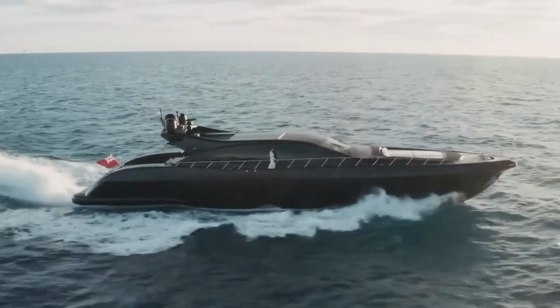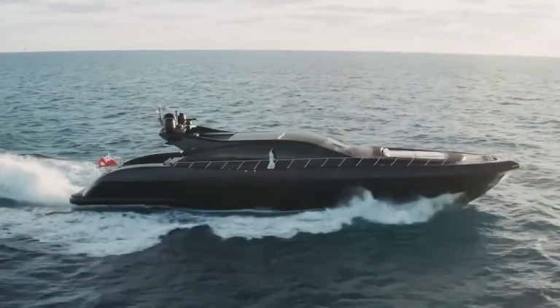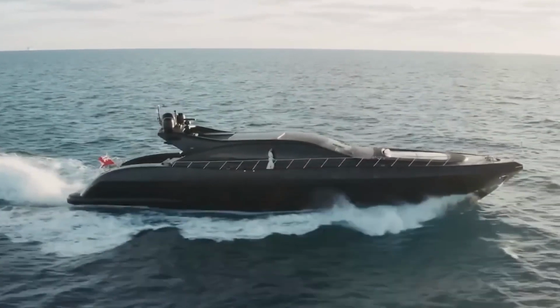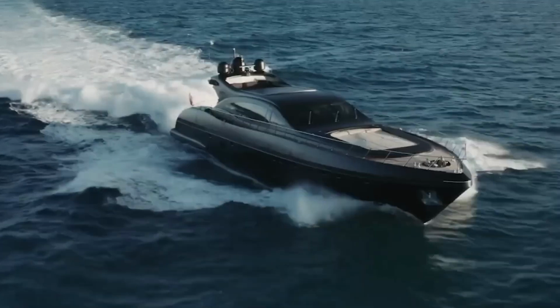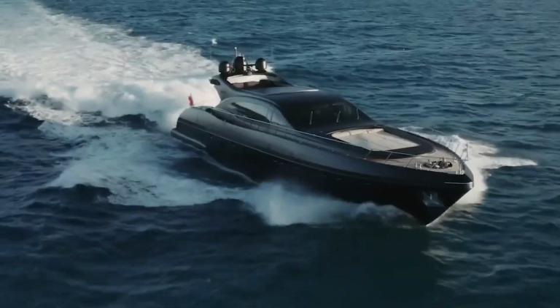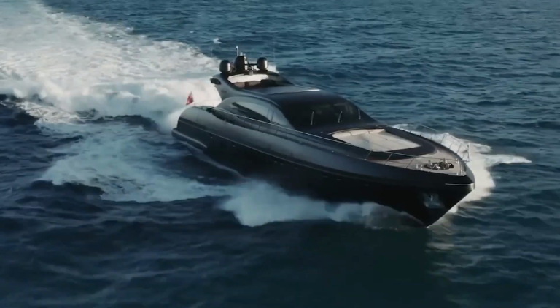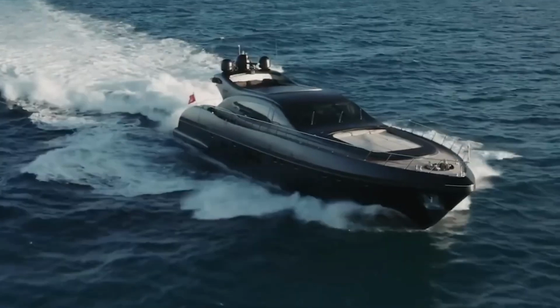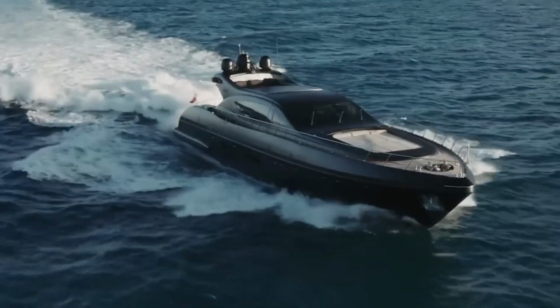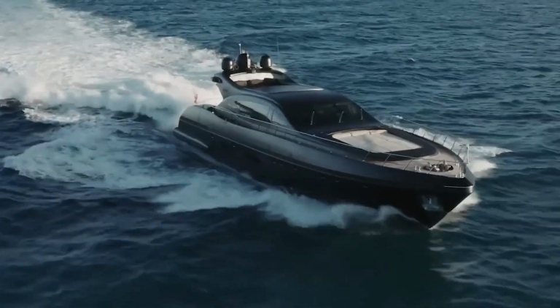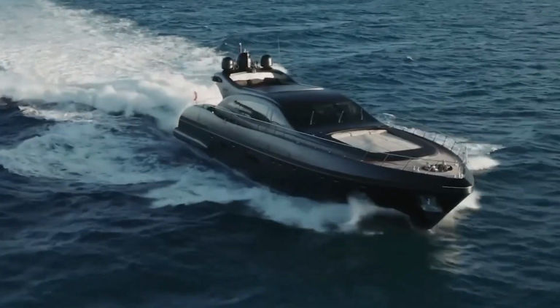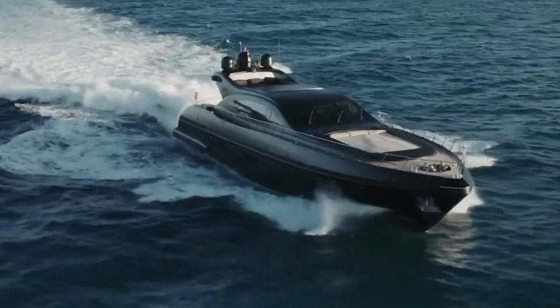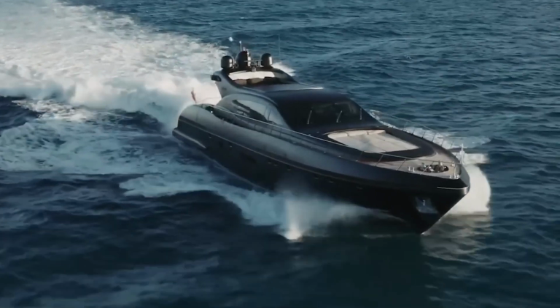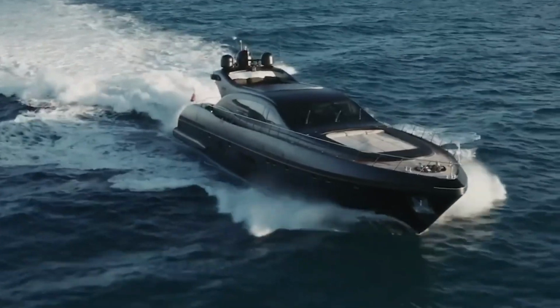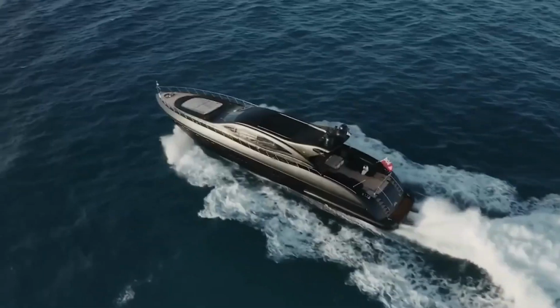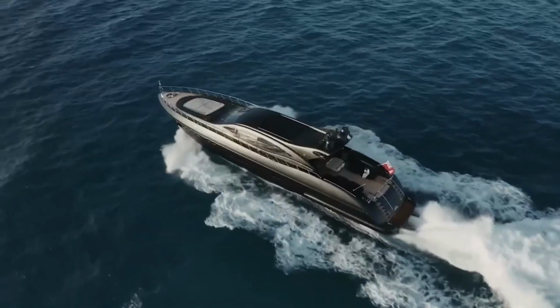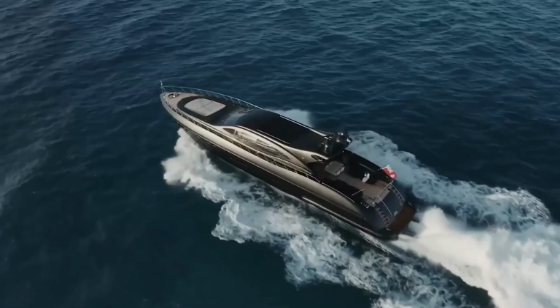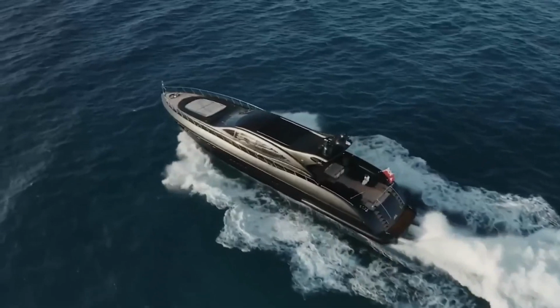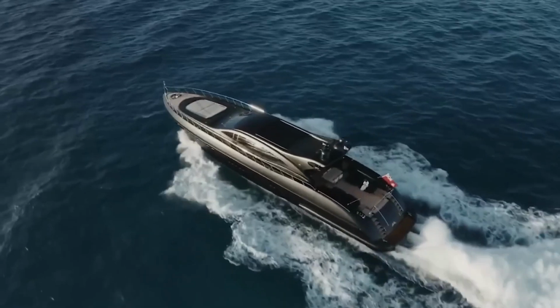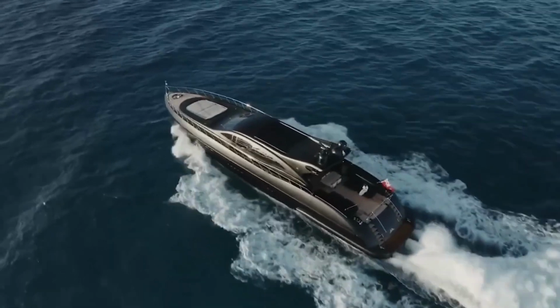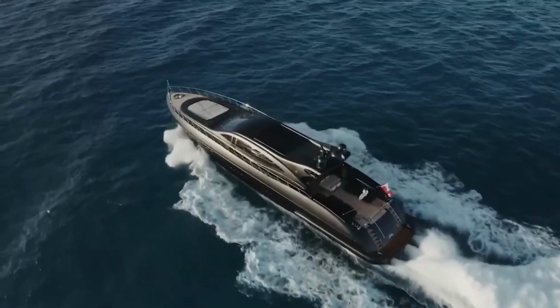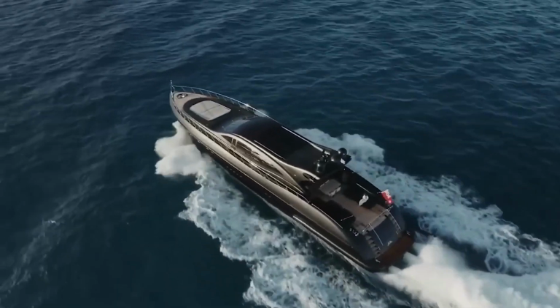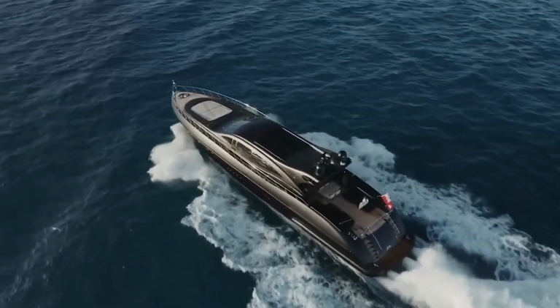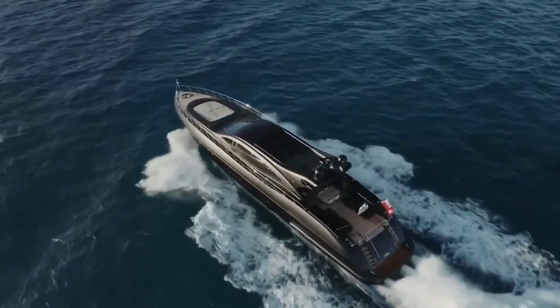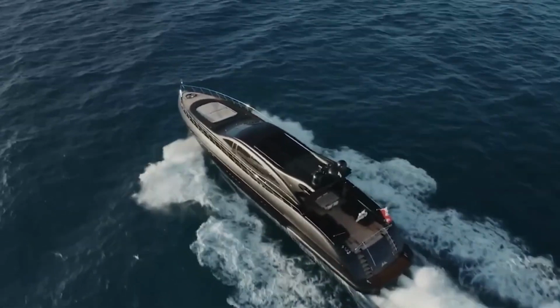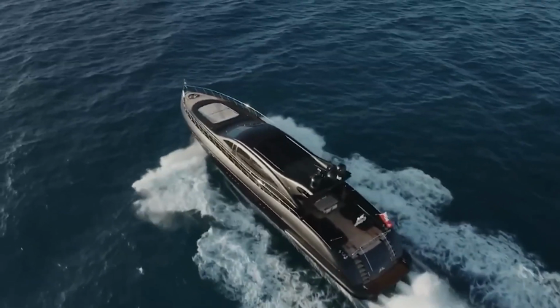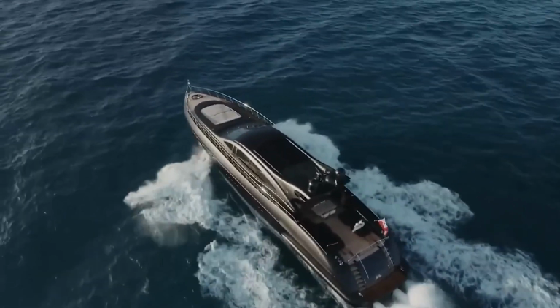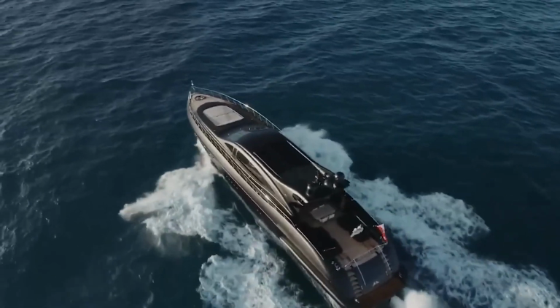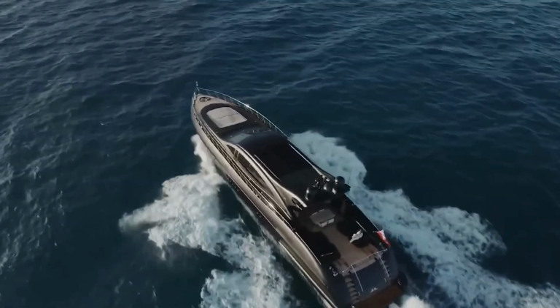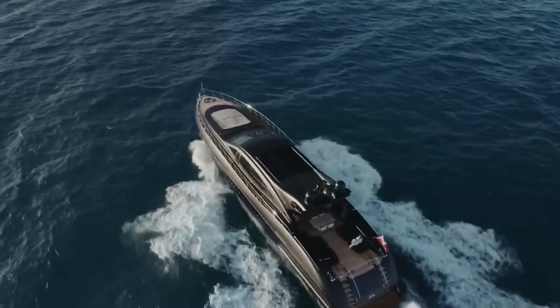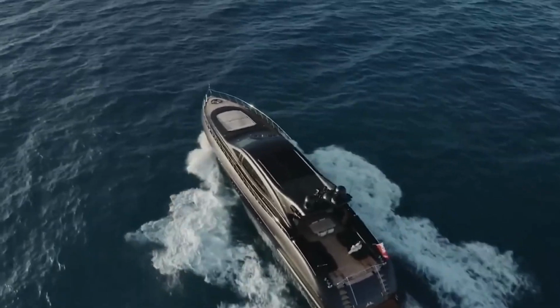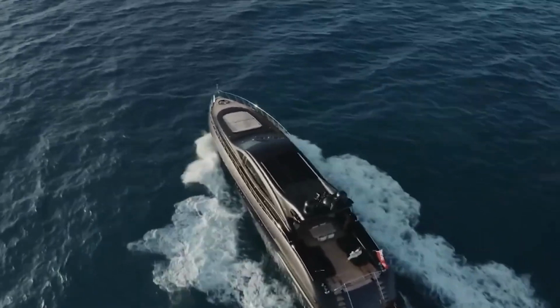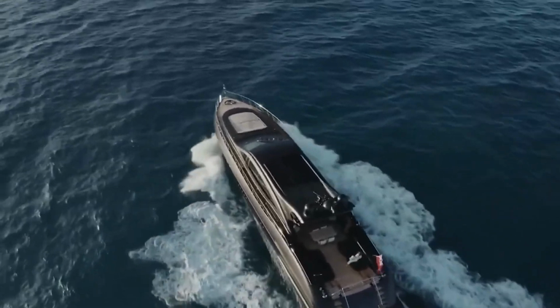As for the price, in 2020 the yacht was listed for sale at around $2.2 million.